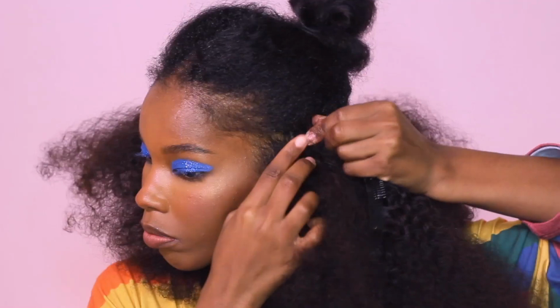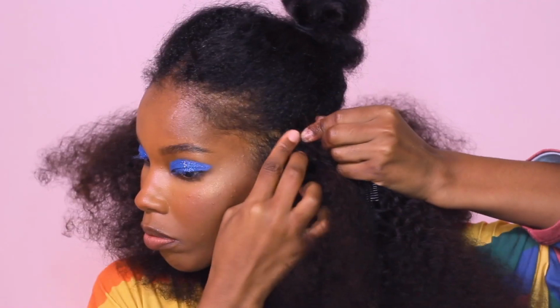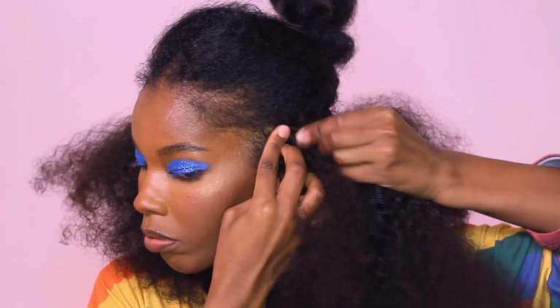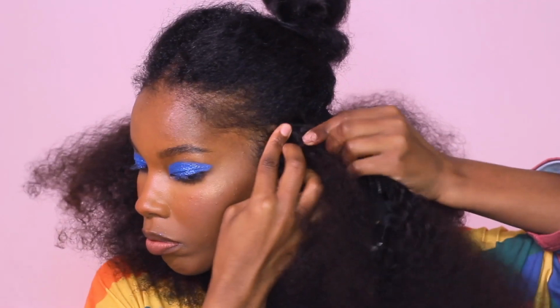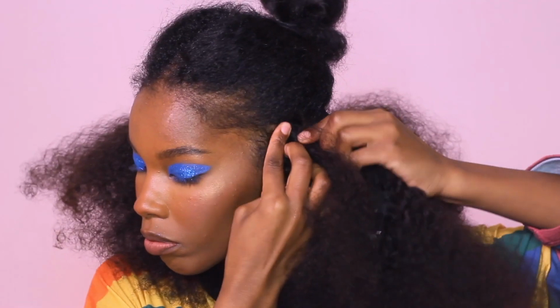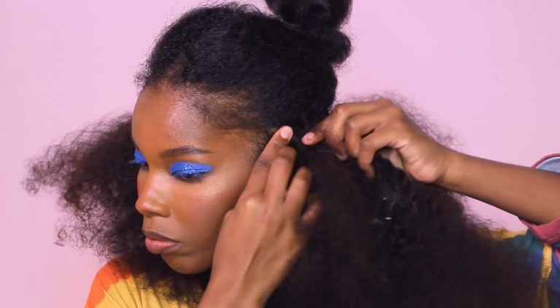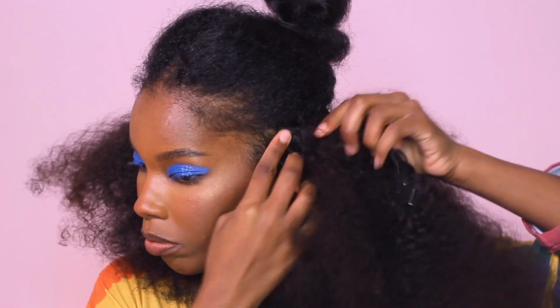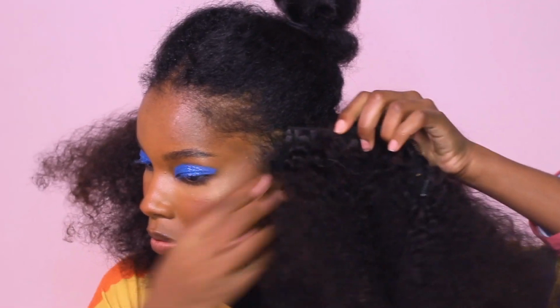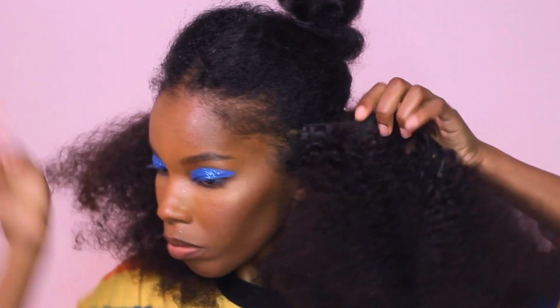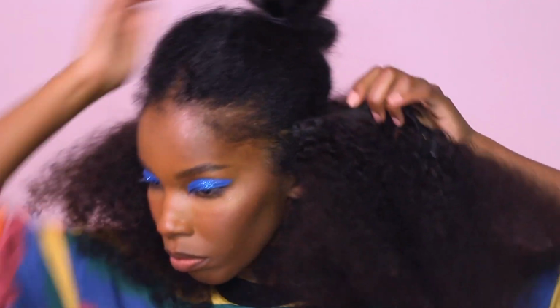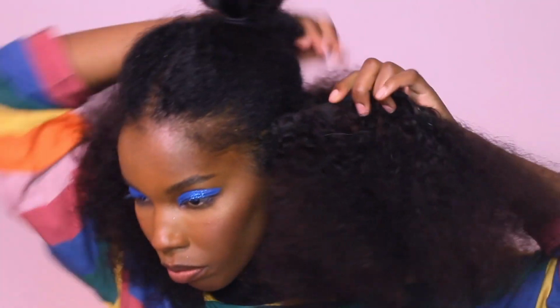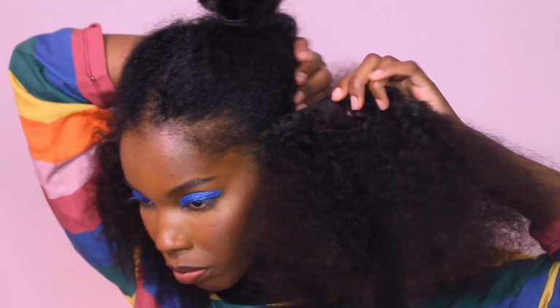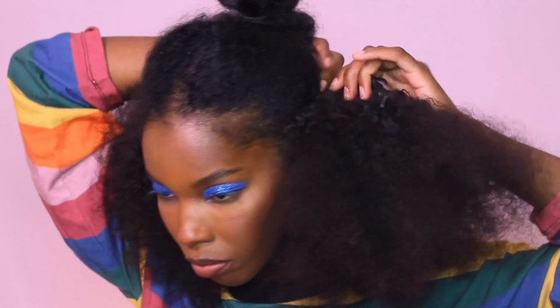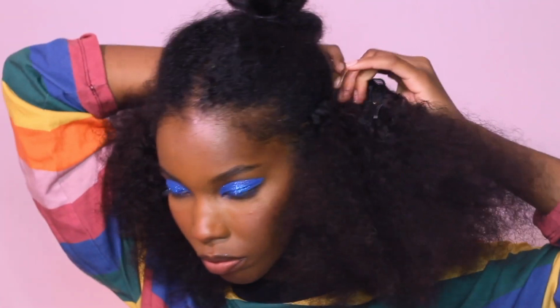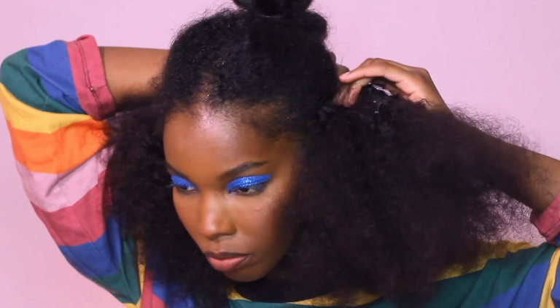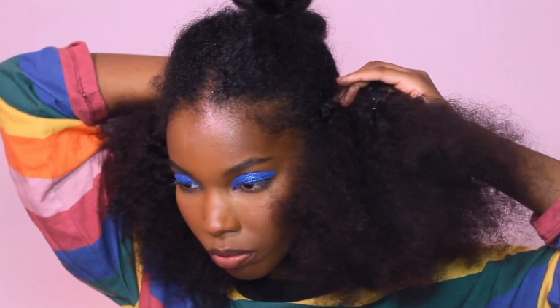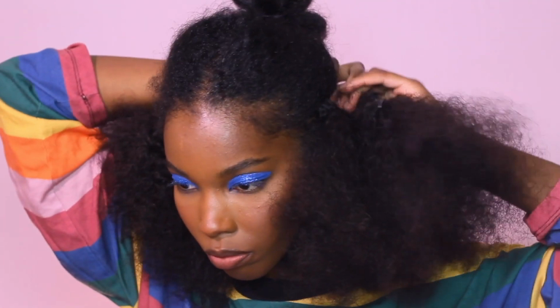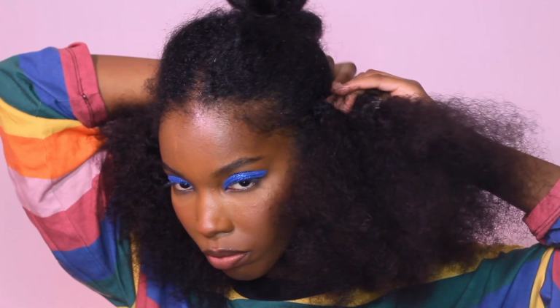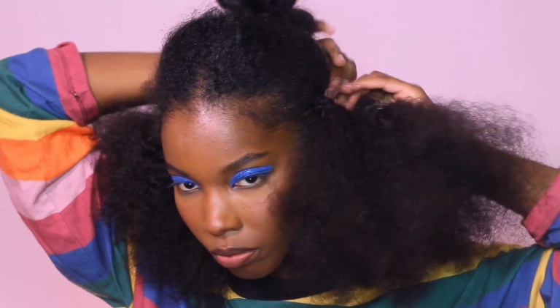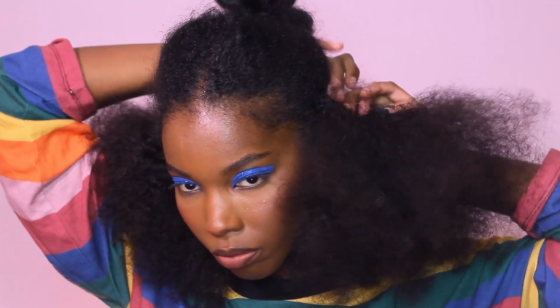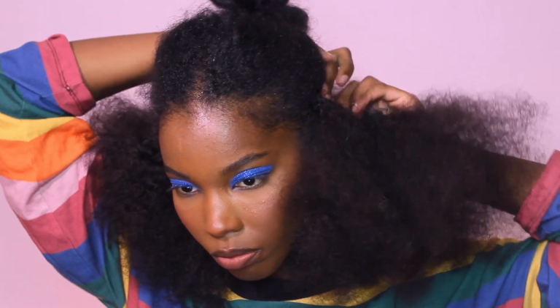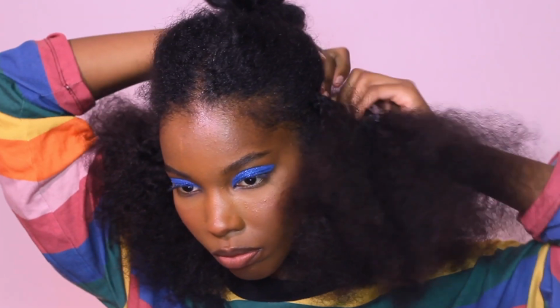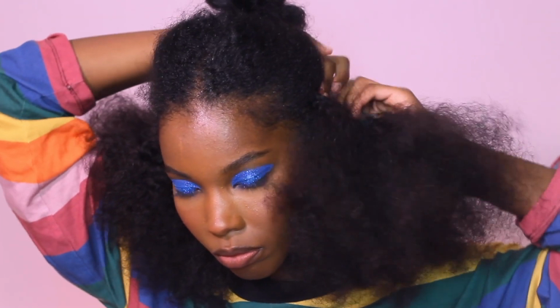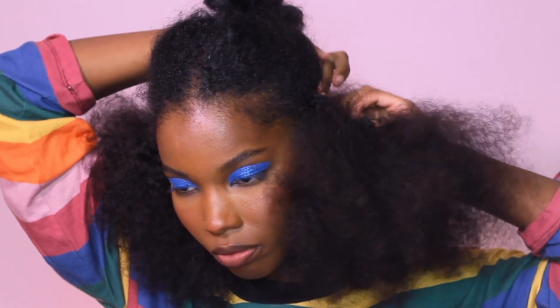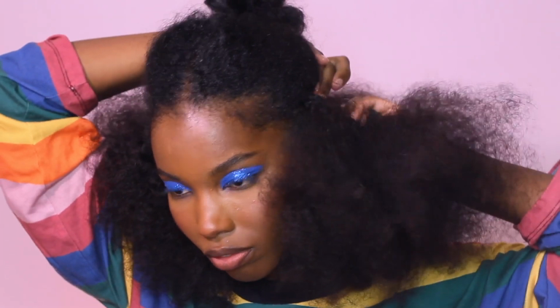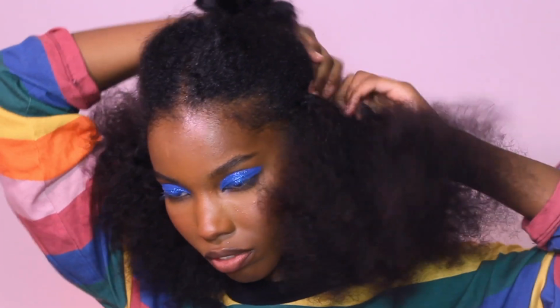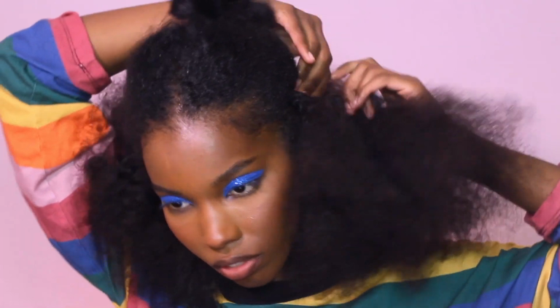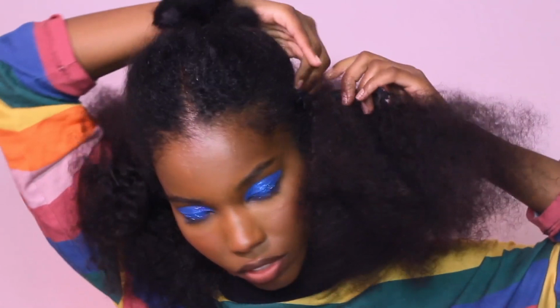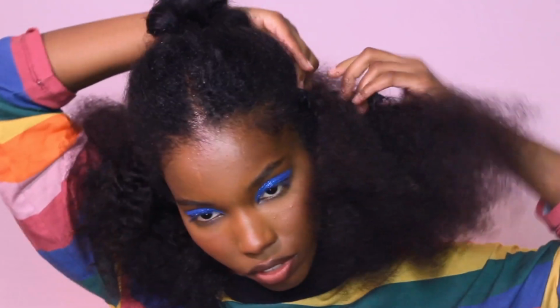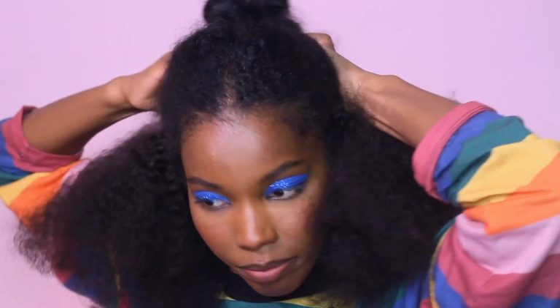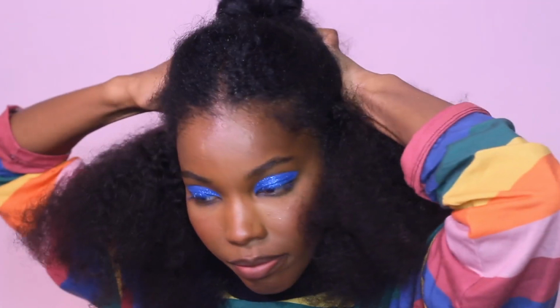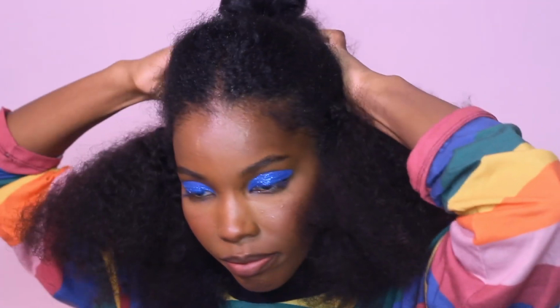Also, if I have a lisp it's because I'm wearing my retainers, so don't blame me.